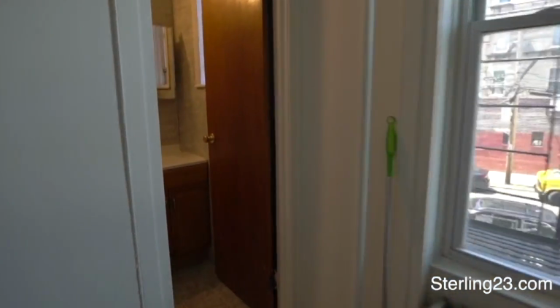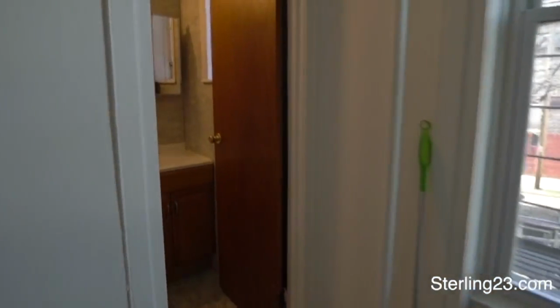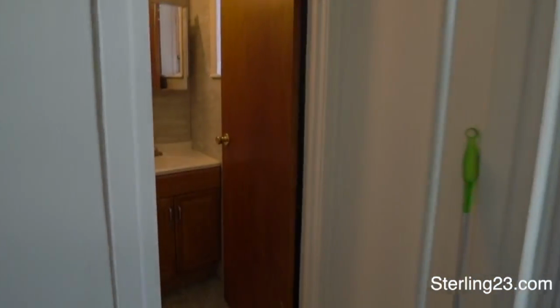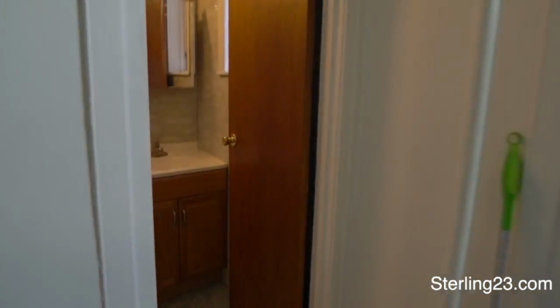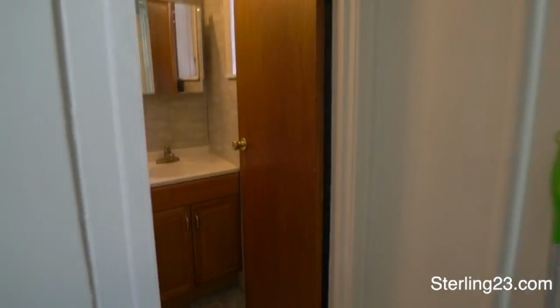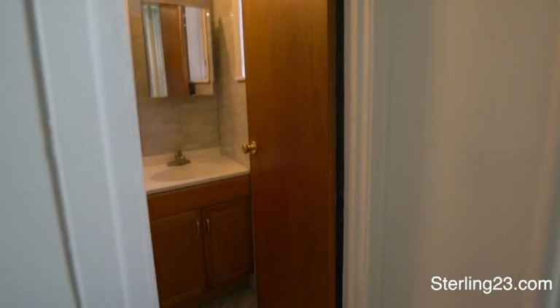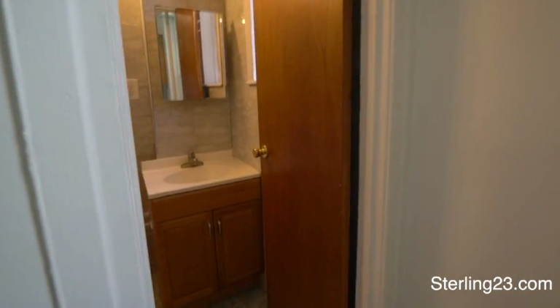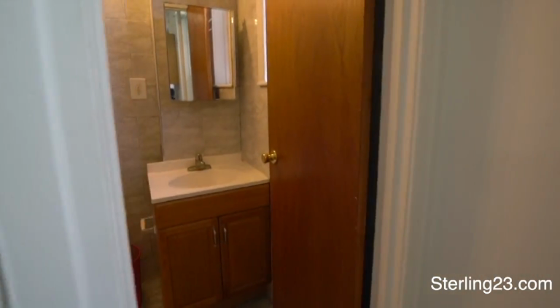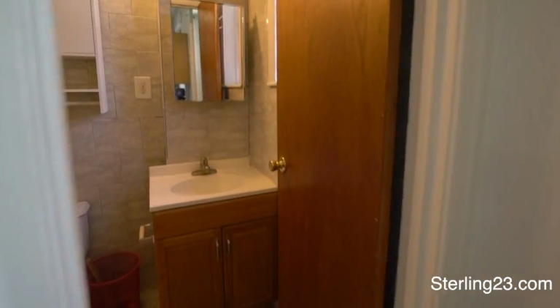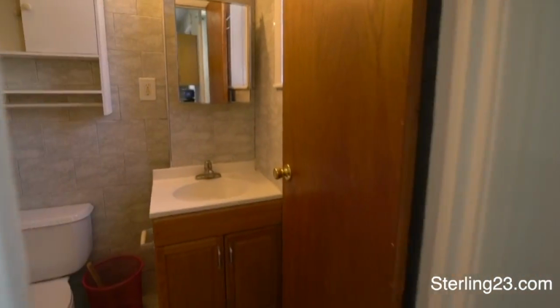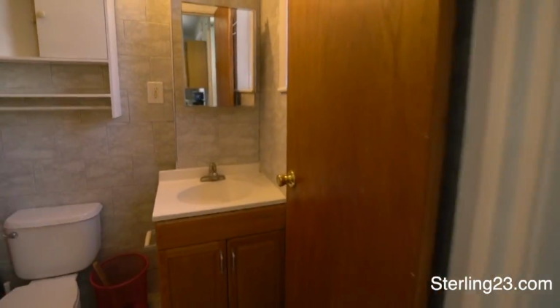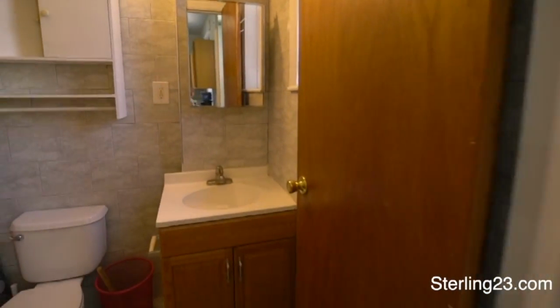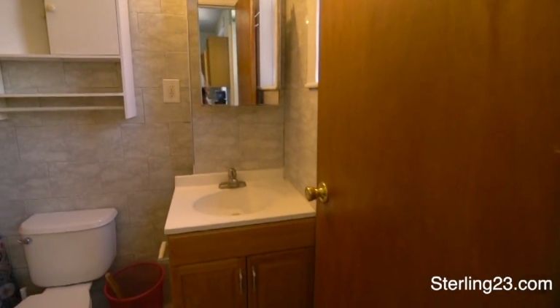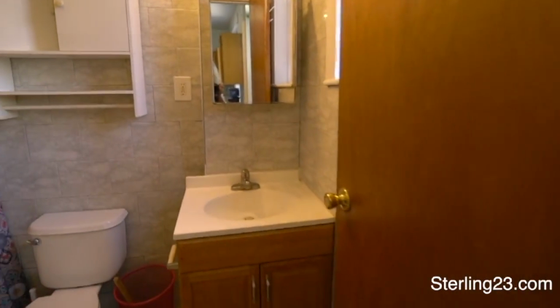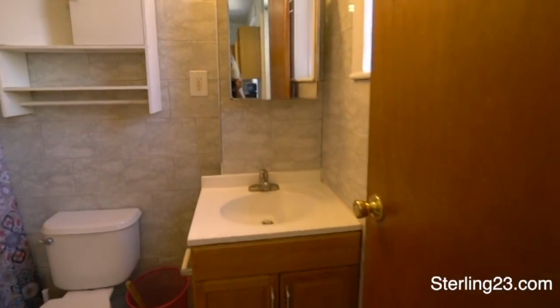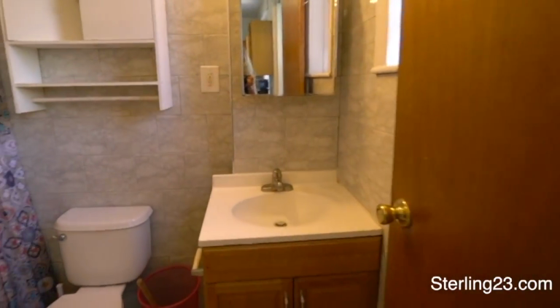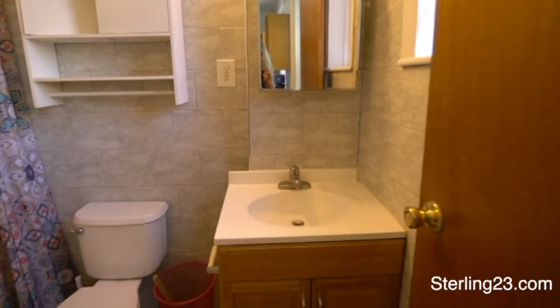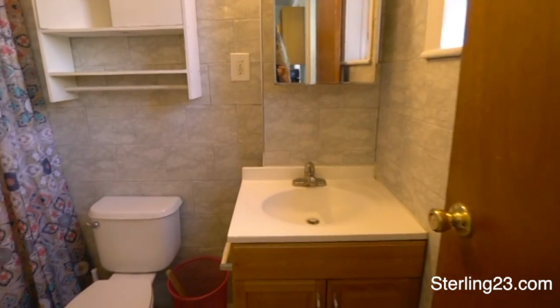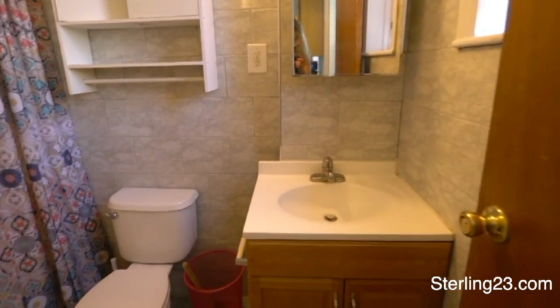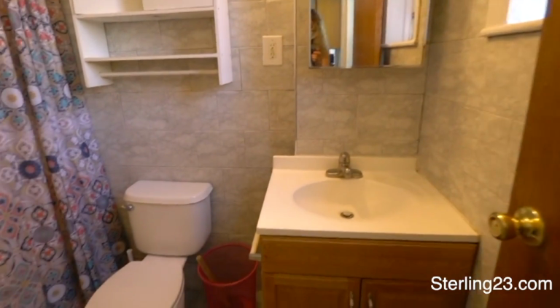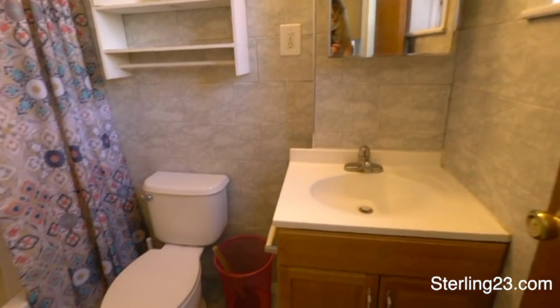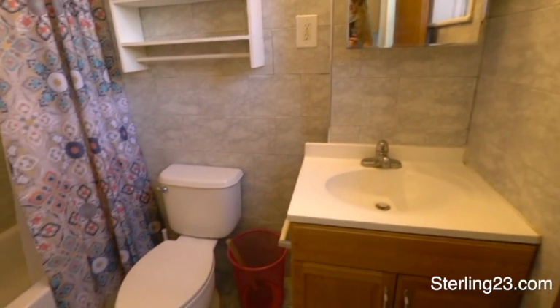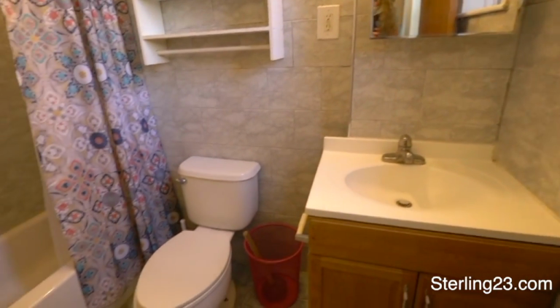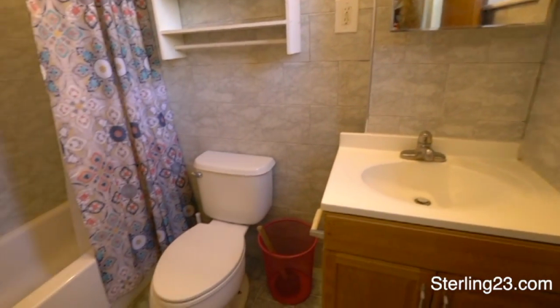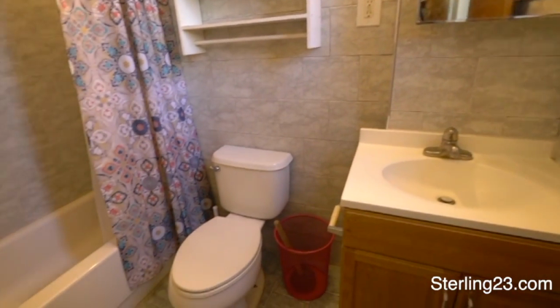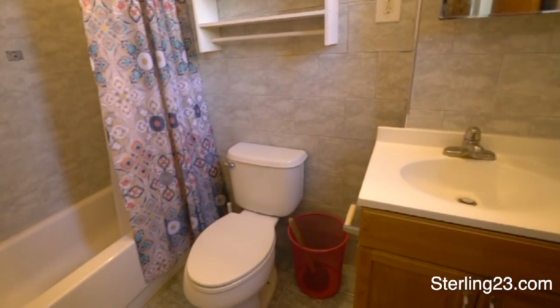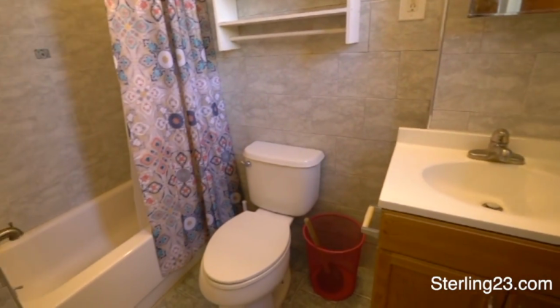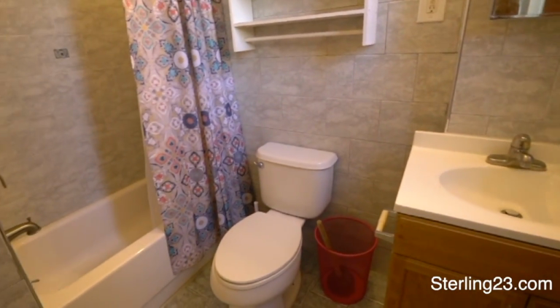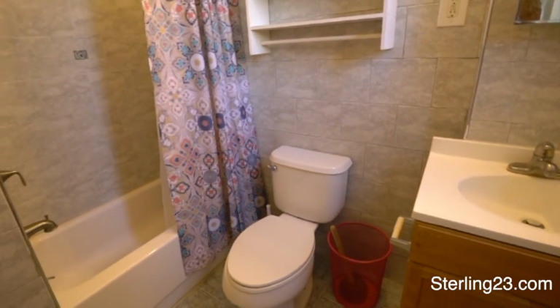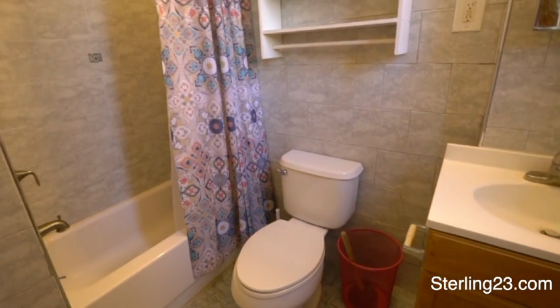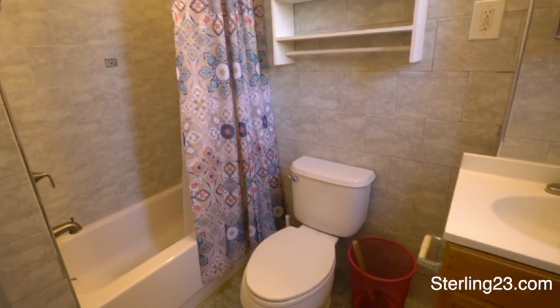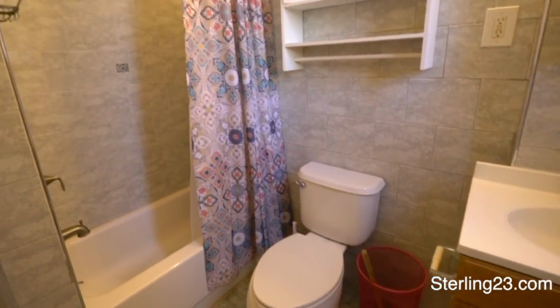Over here we have the bathroom. Very good condition.